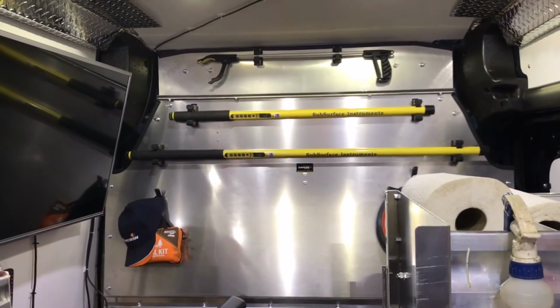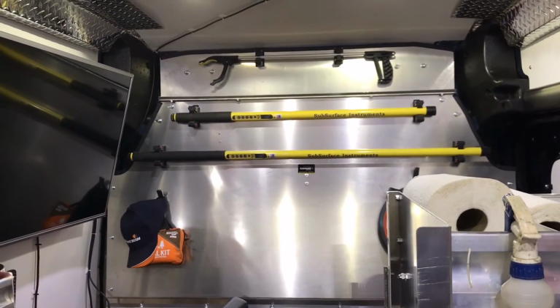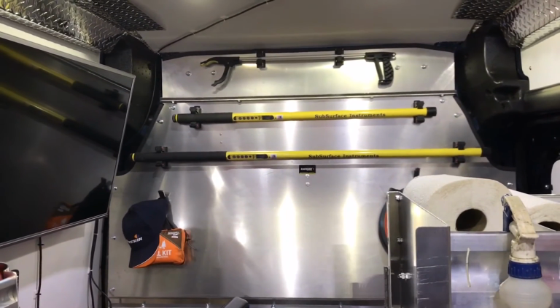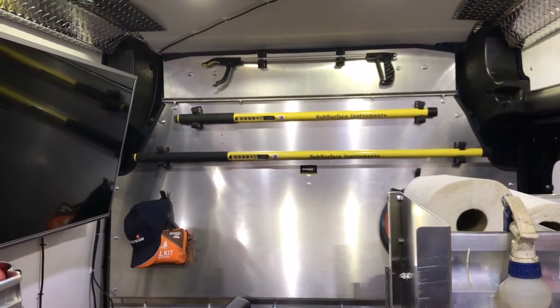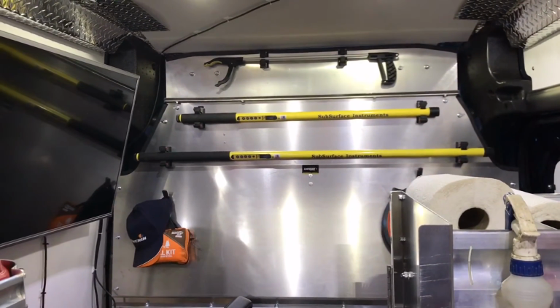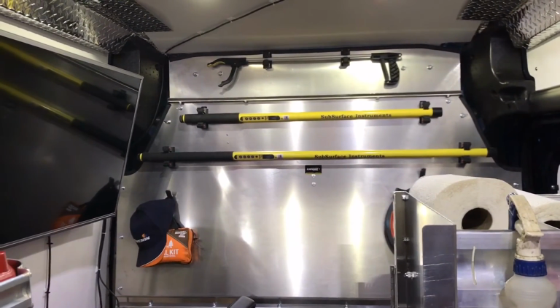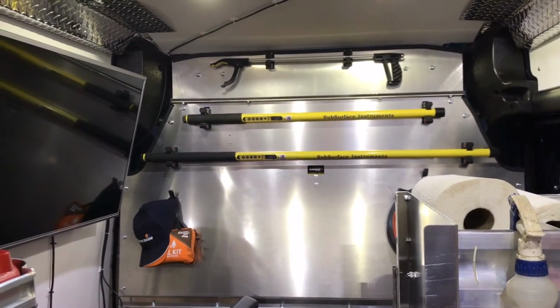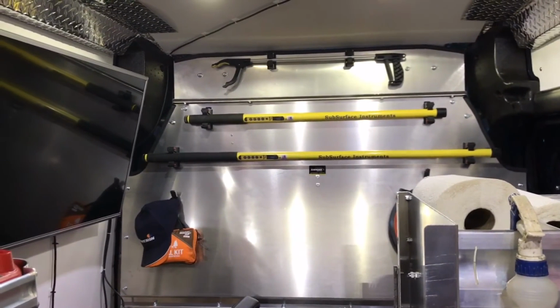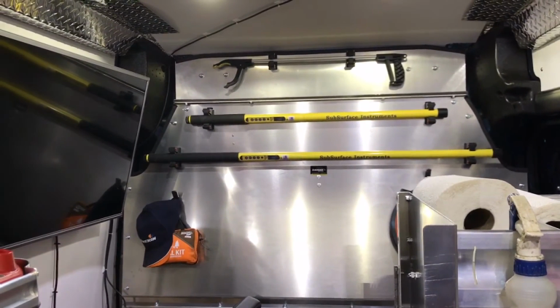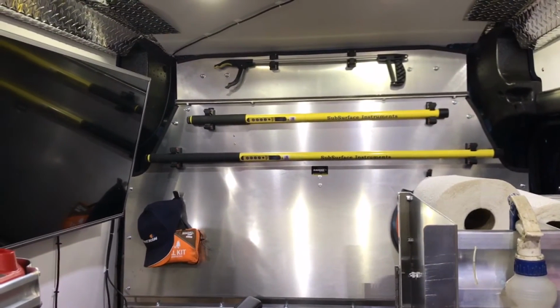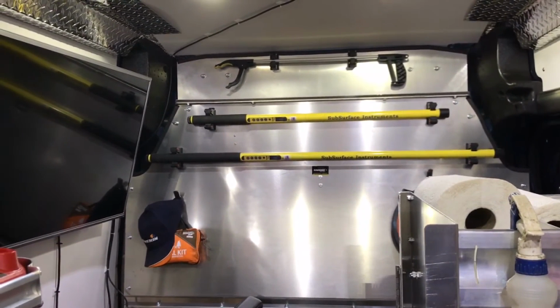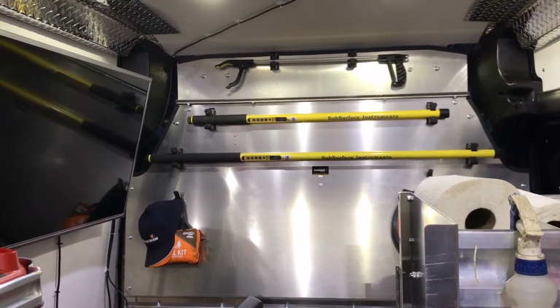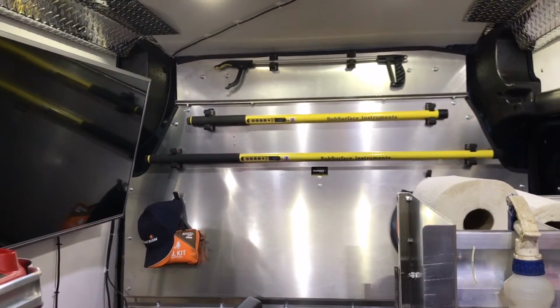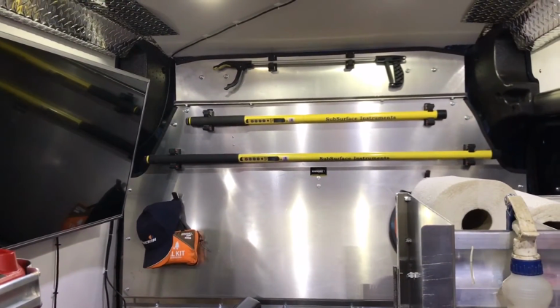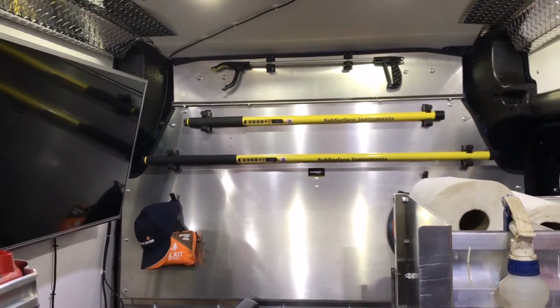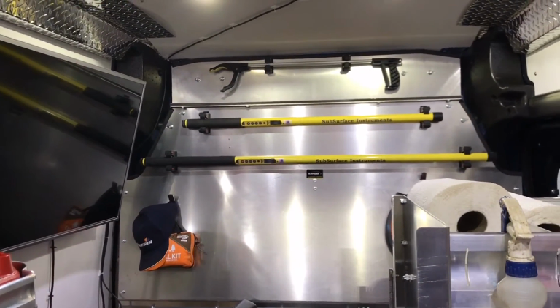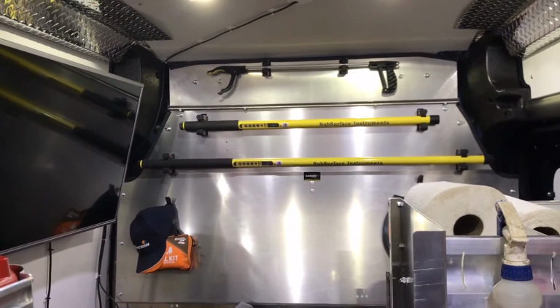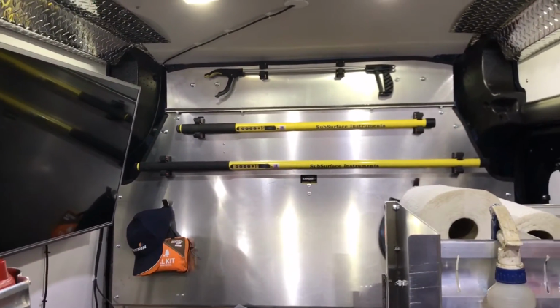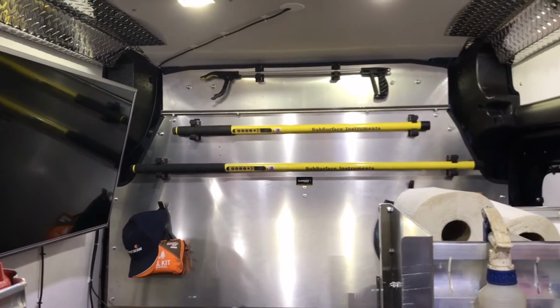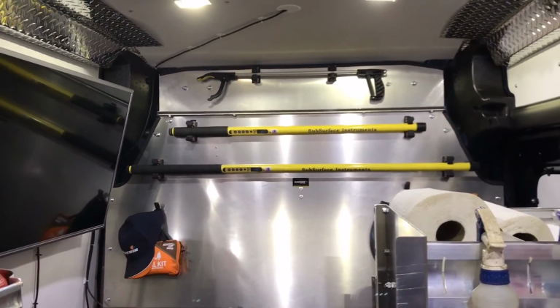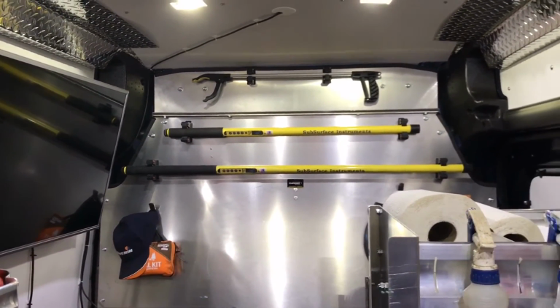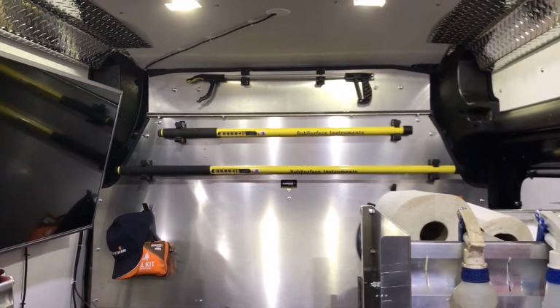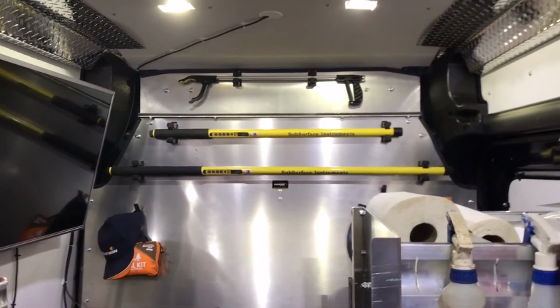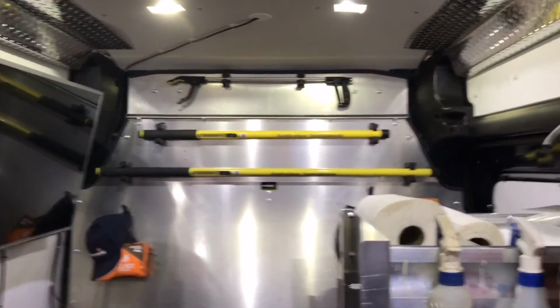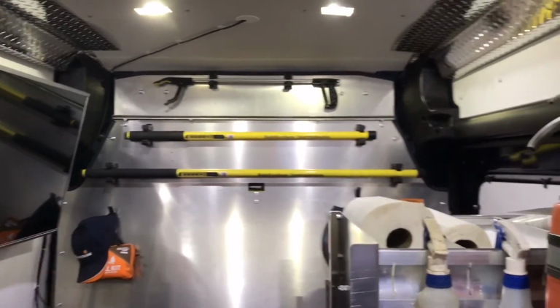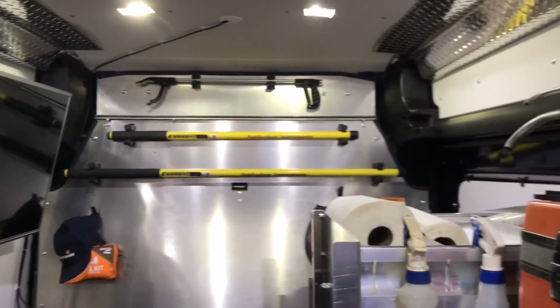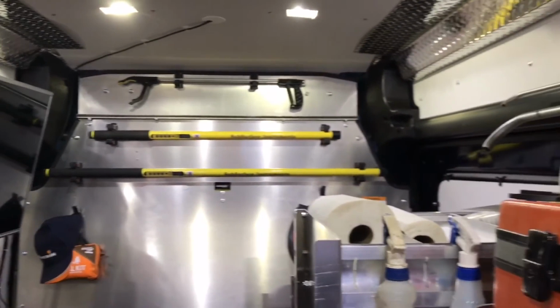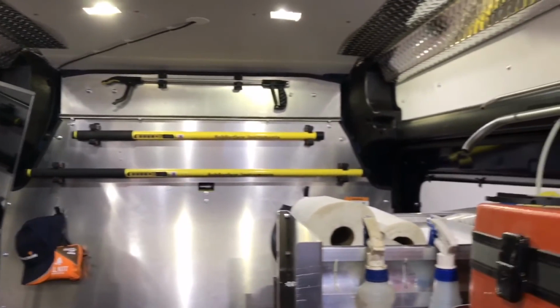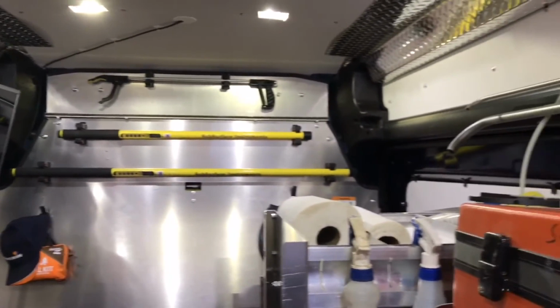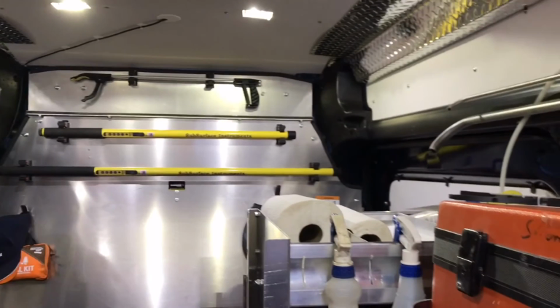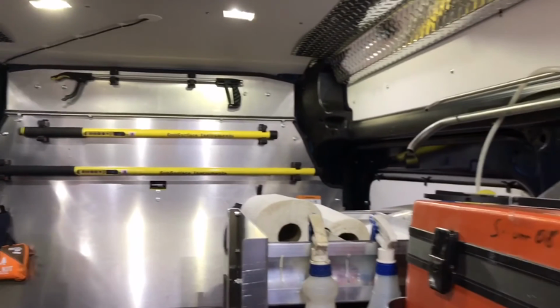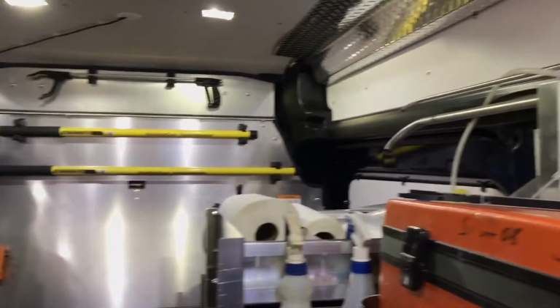Much more user friendly than a cube van. It holds a lot of stuff, and with the weight in the vehicle, as I already showed you, it's incredible for winter traction.